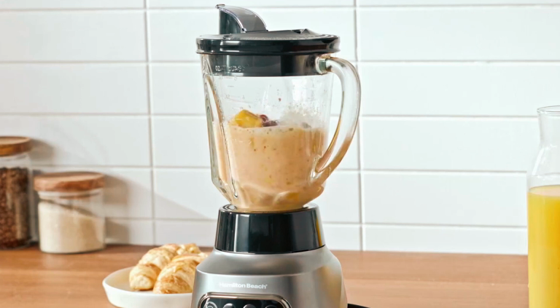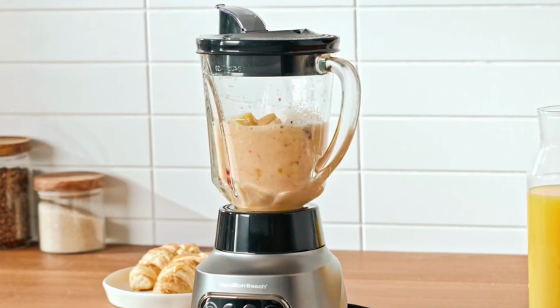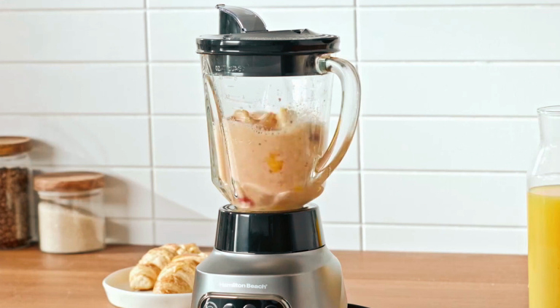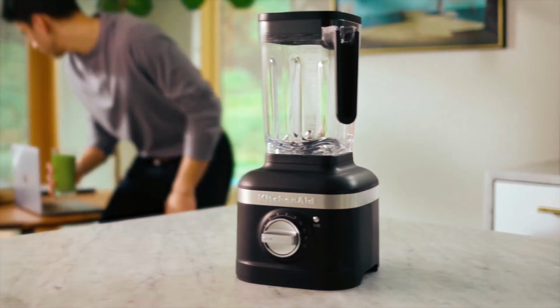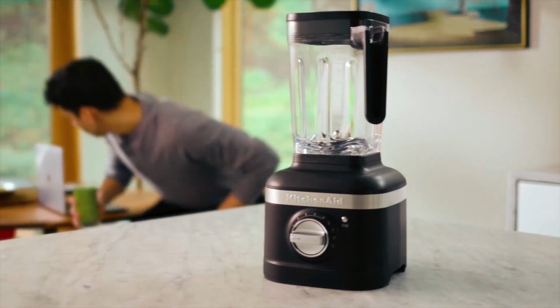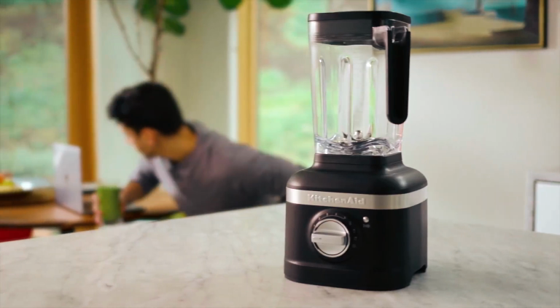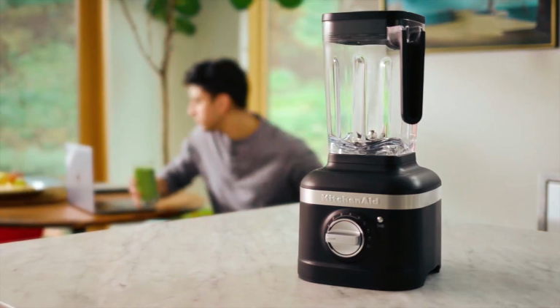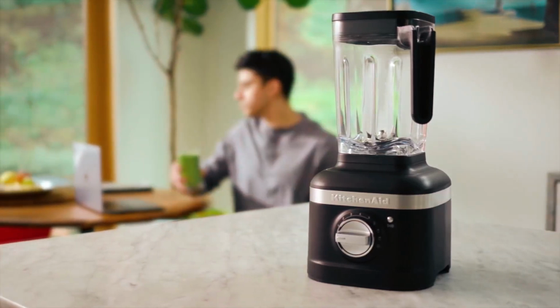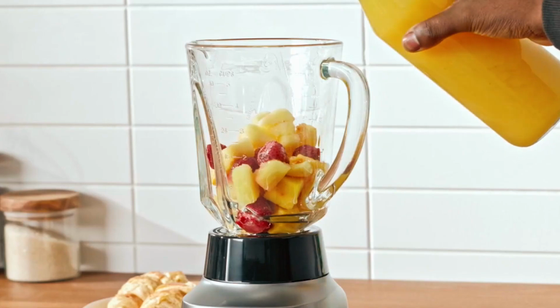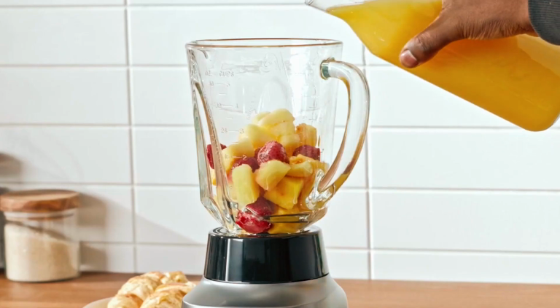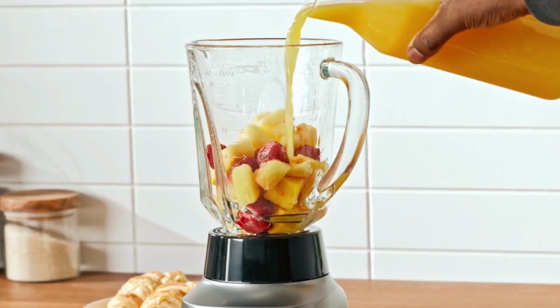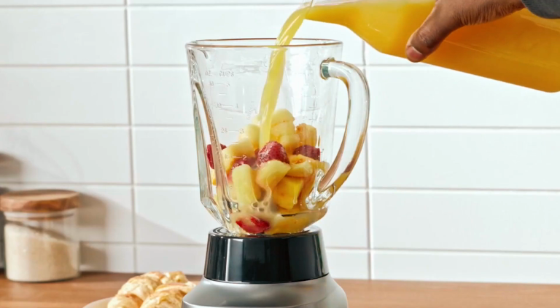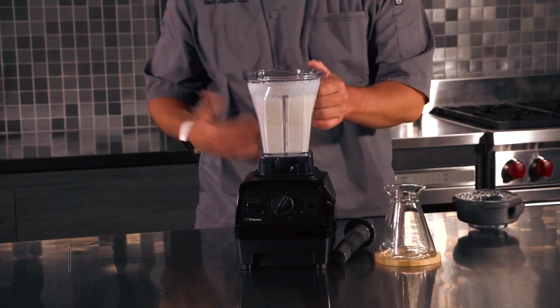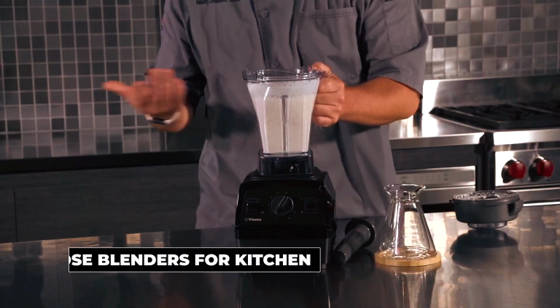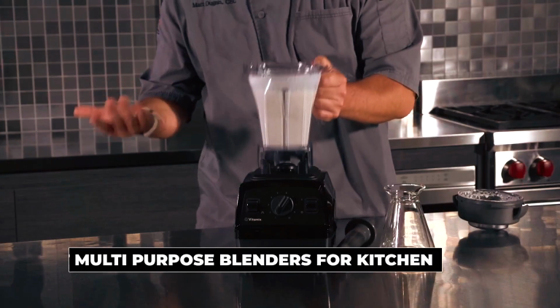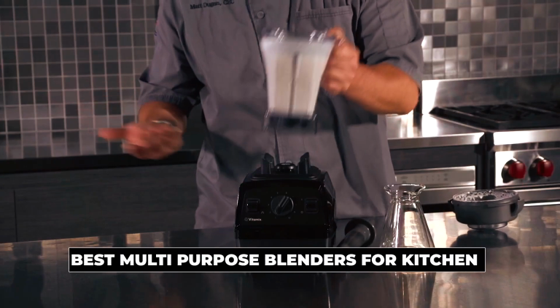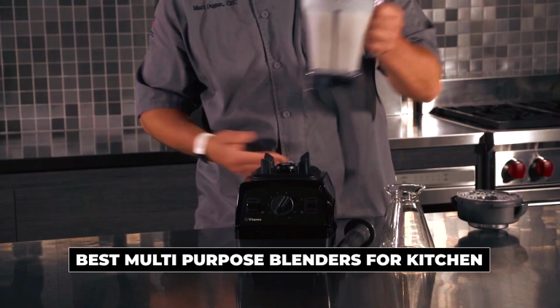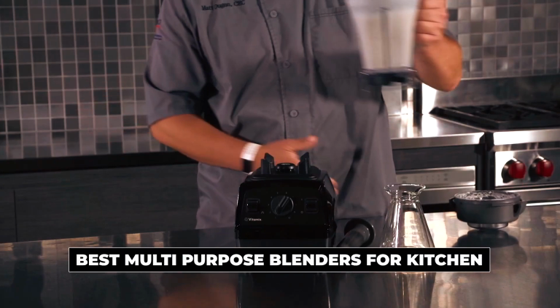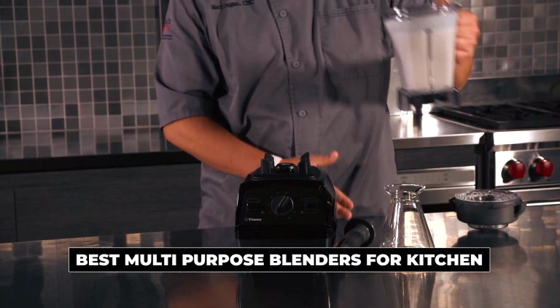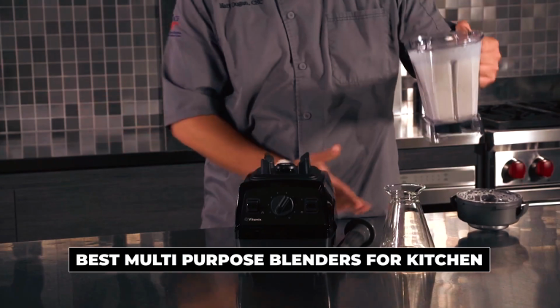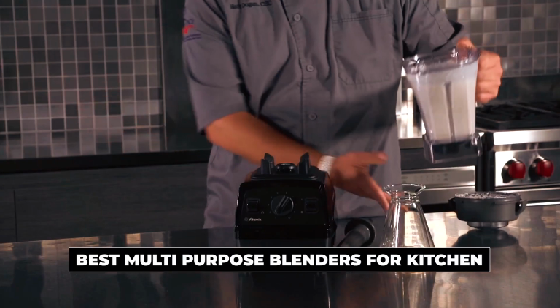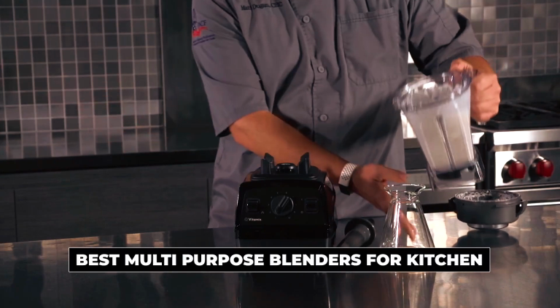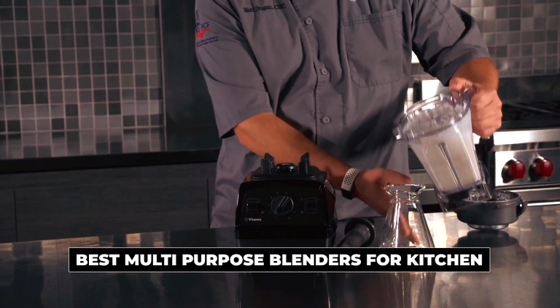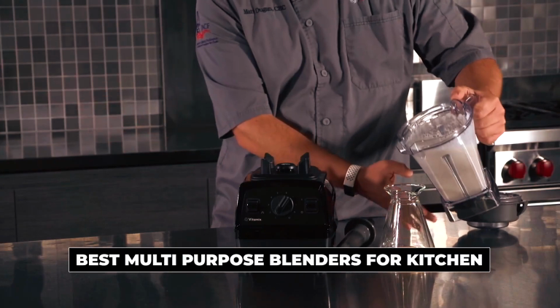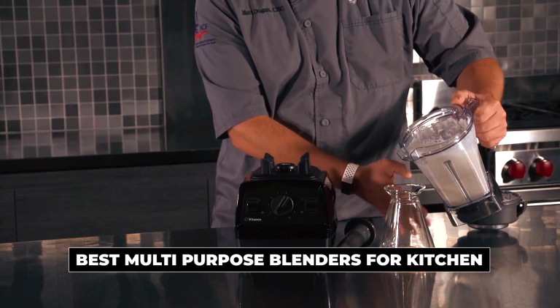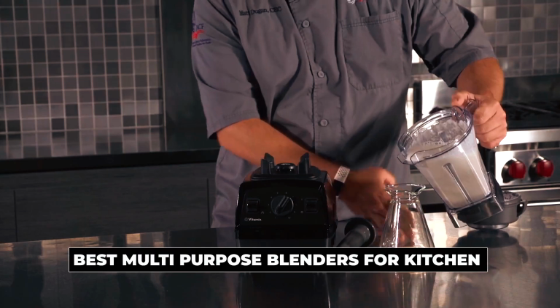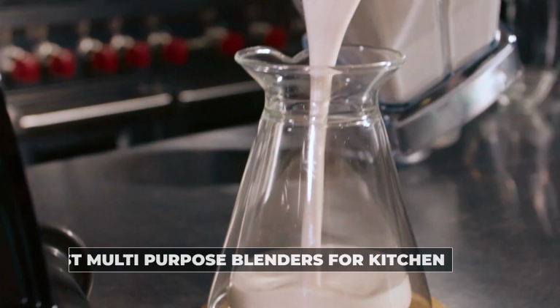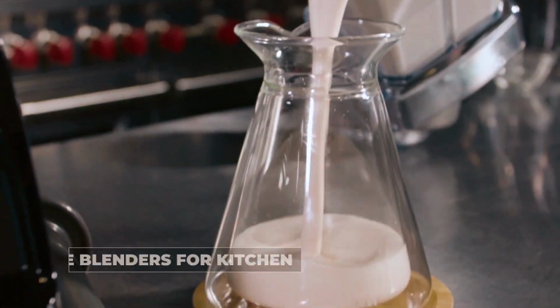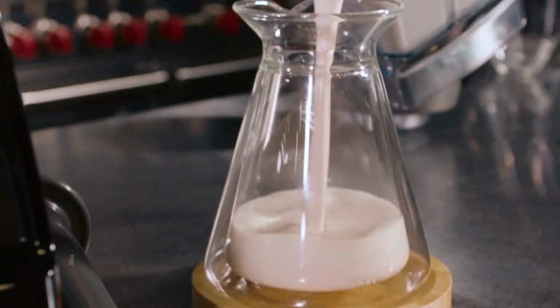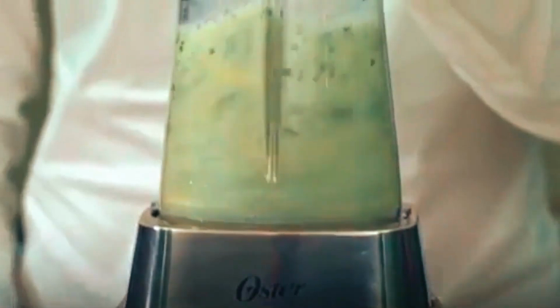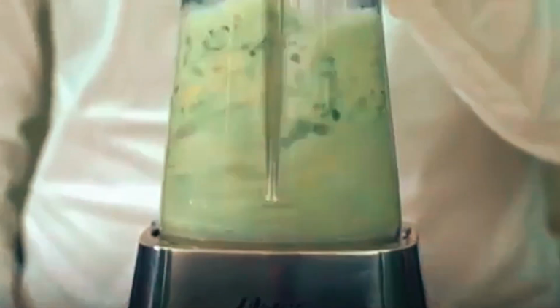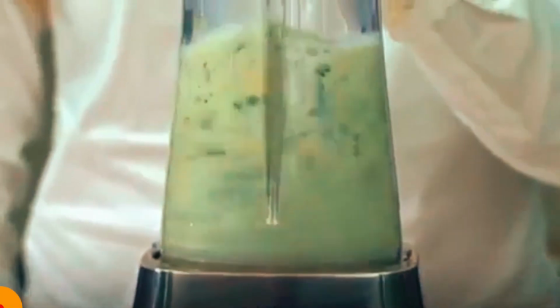Hi there! In today's video, we will showcase the top 5 best multi-purpose blenders for the kitchen you can buy this year. Let's start!